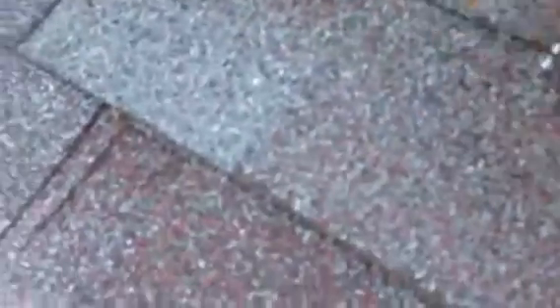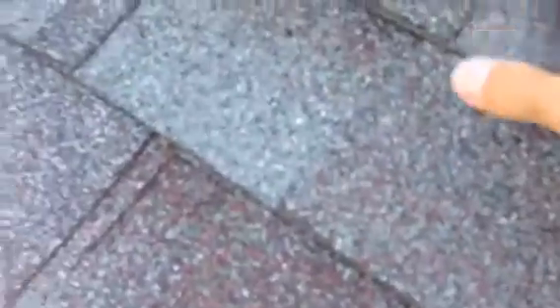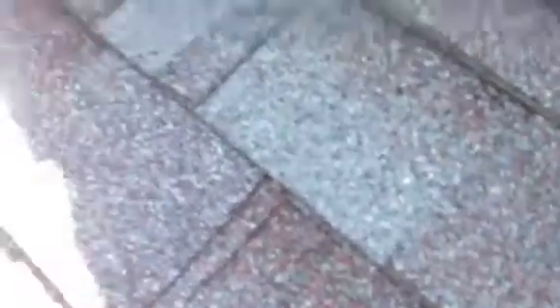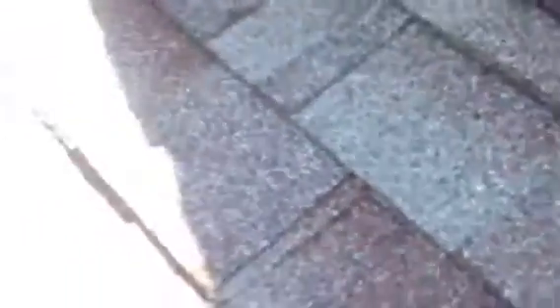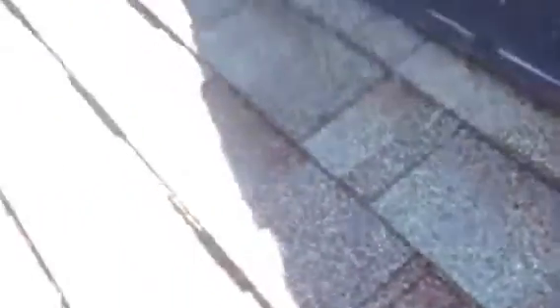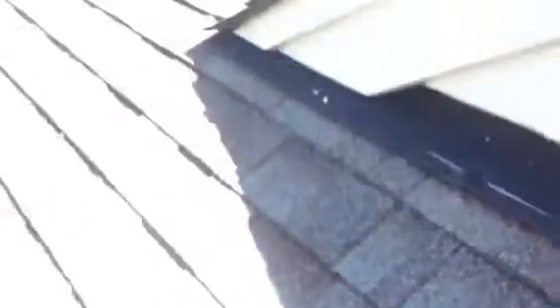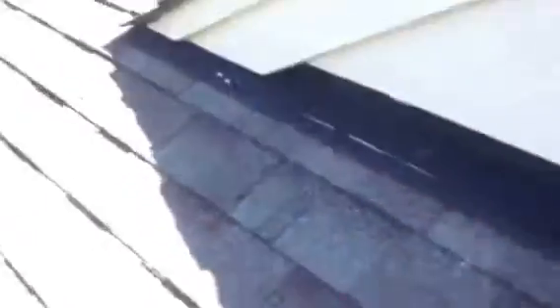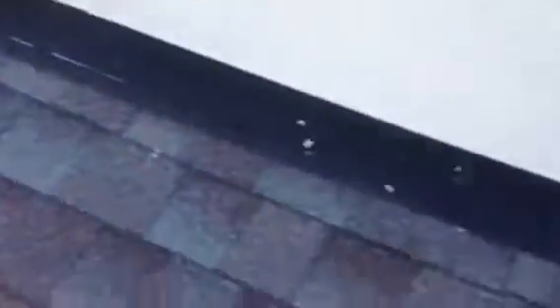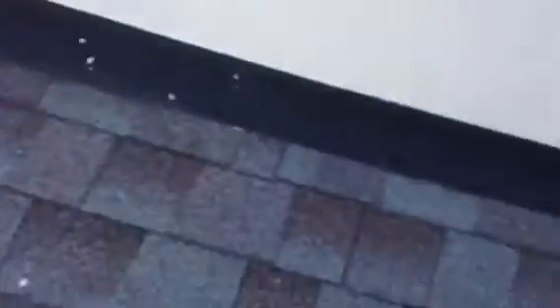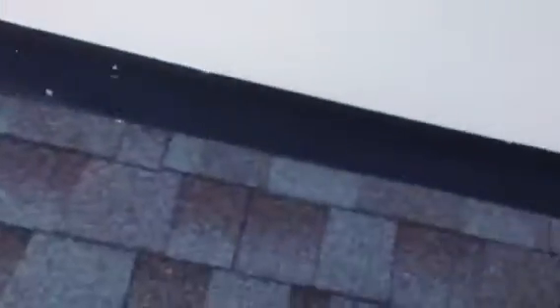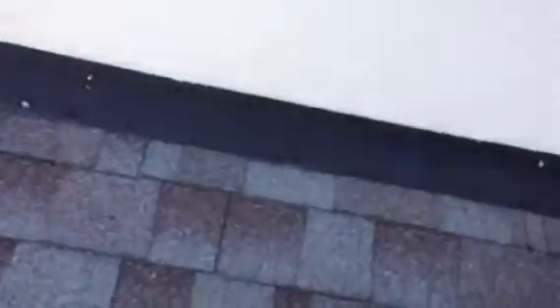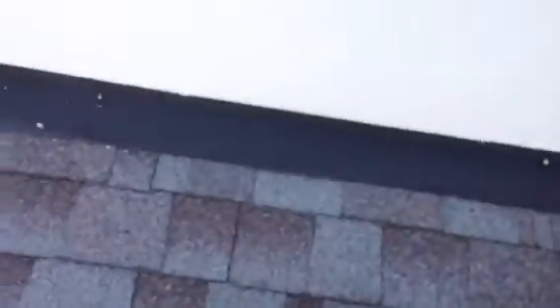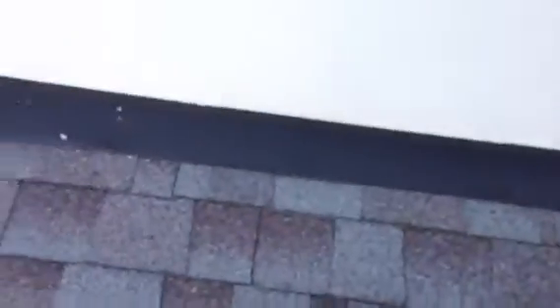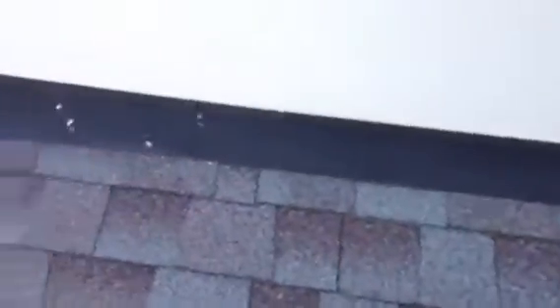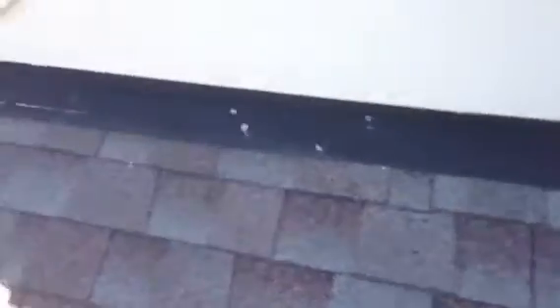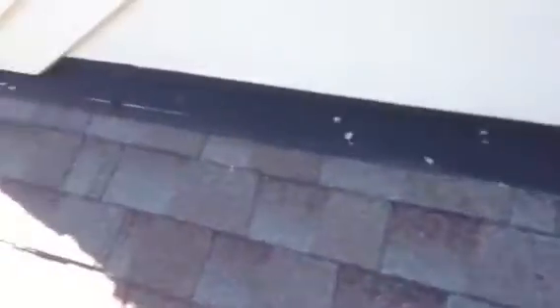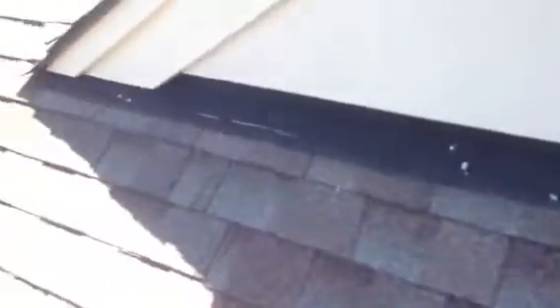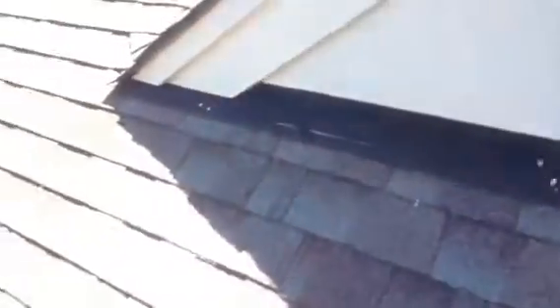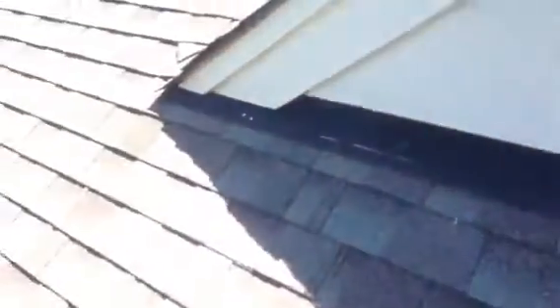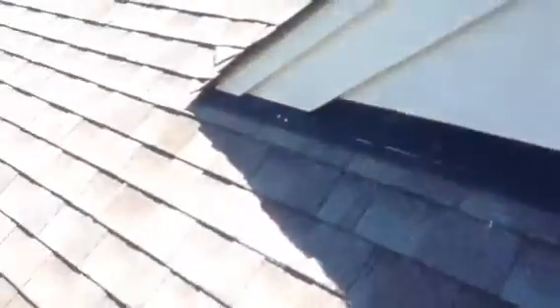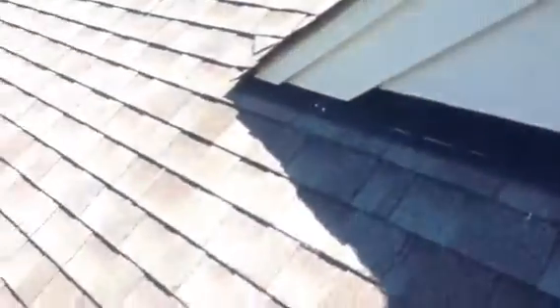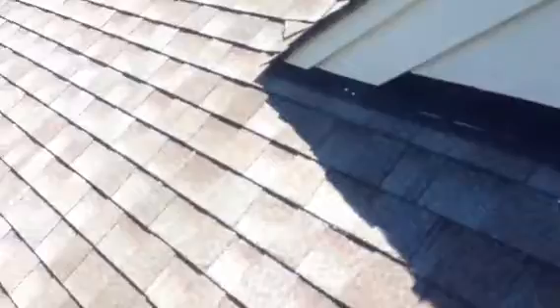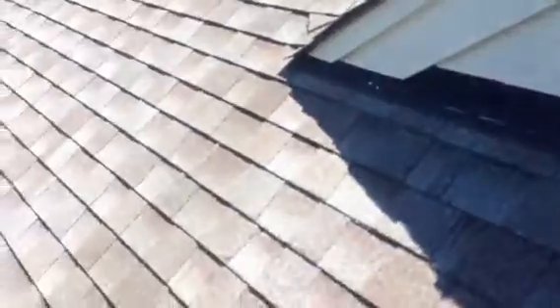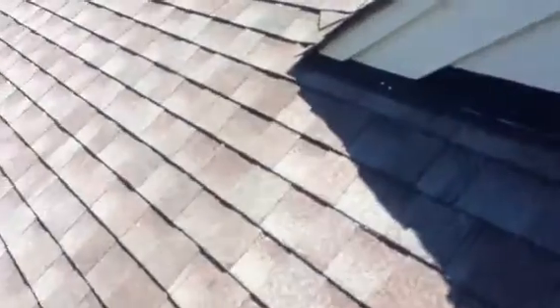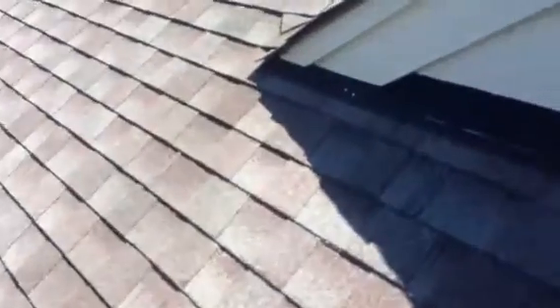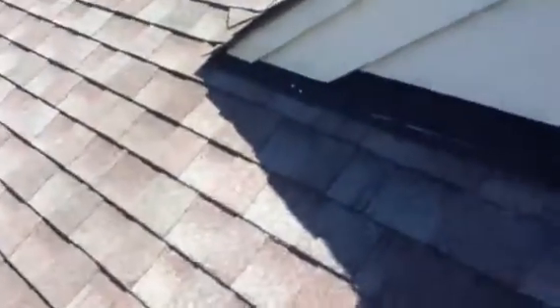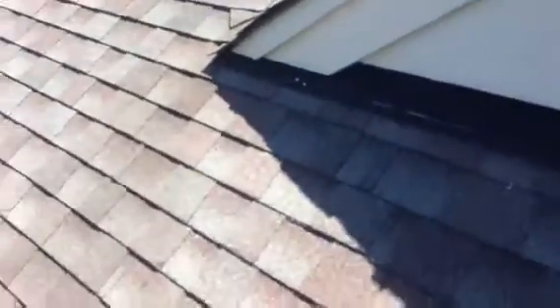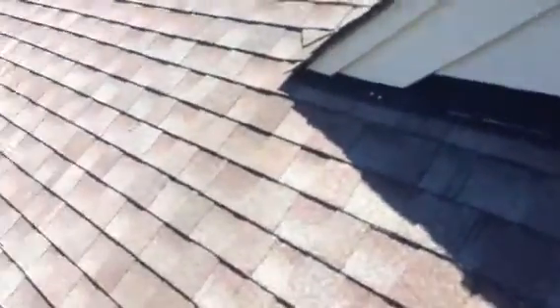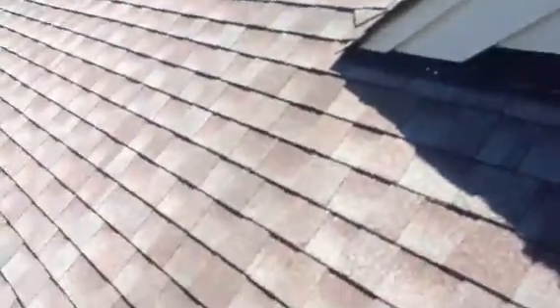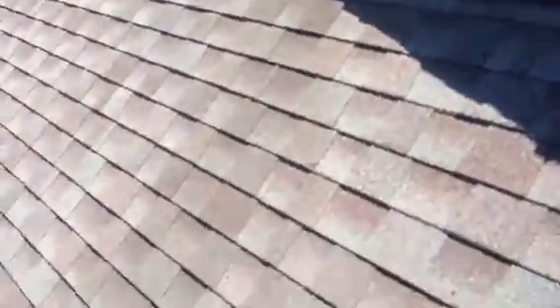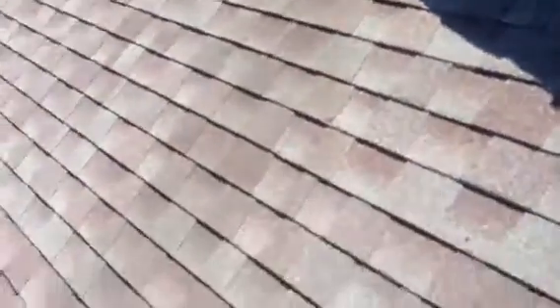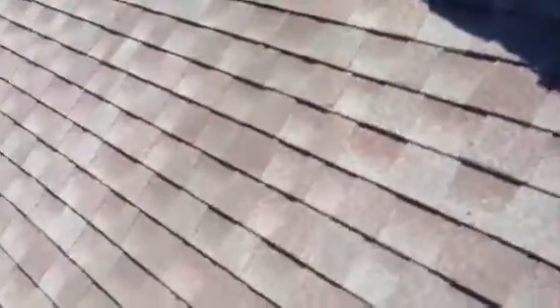Water can blow up in there, just as simple. We'll put some fasteners in it while we're here screwing the ridge vent down.